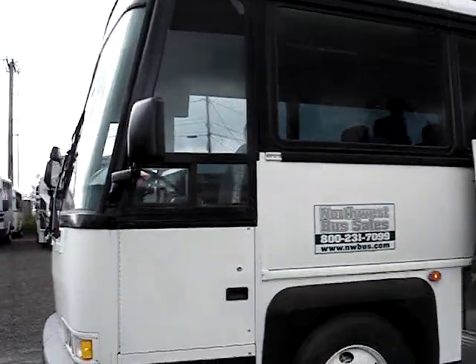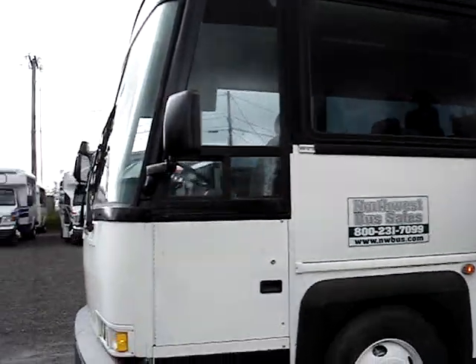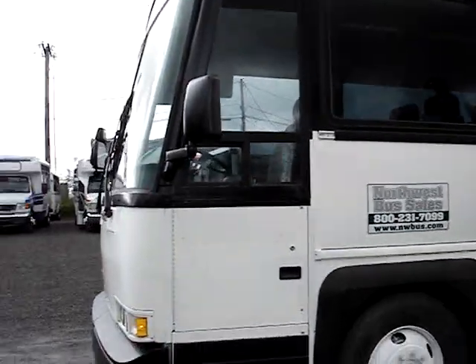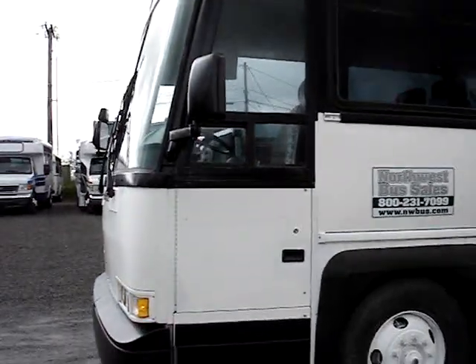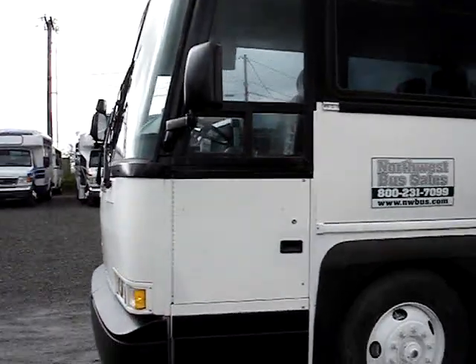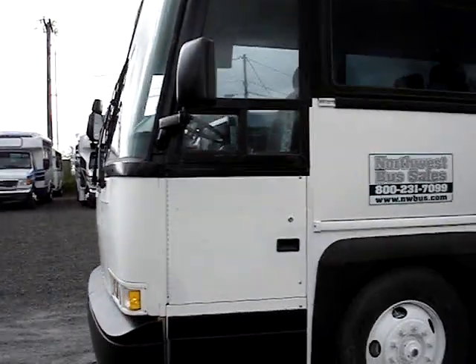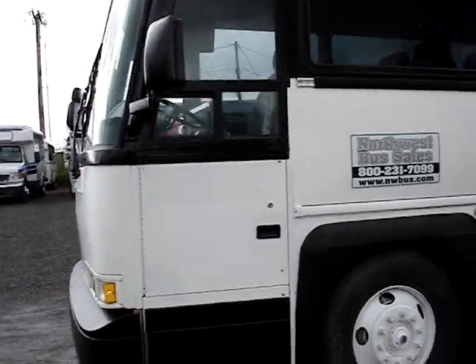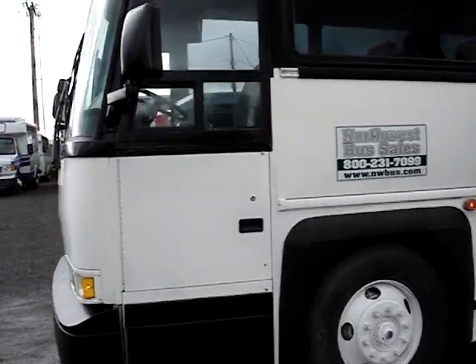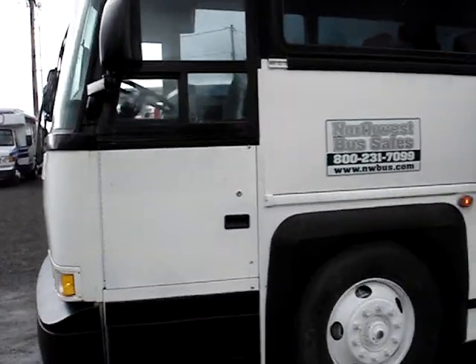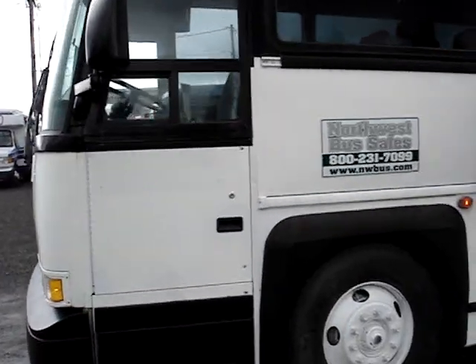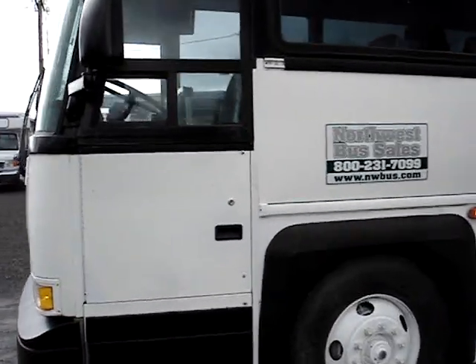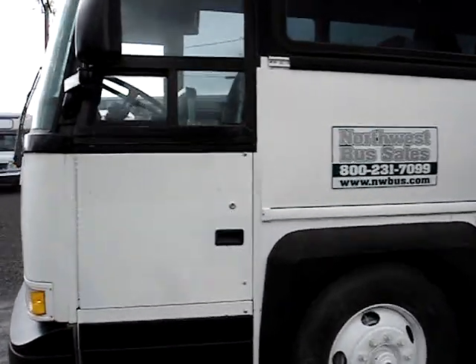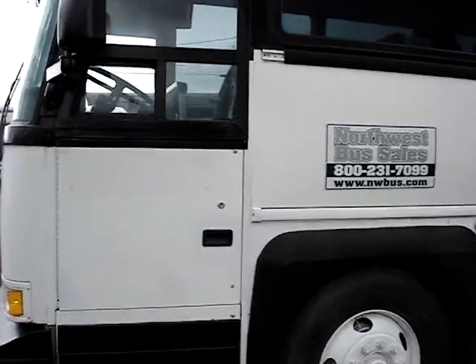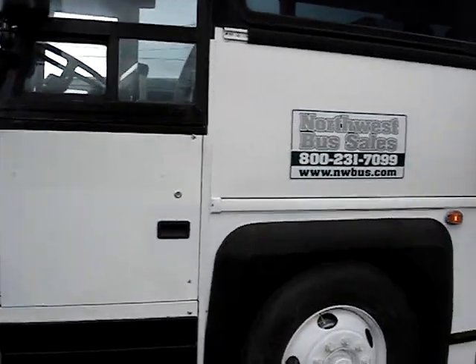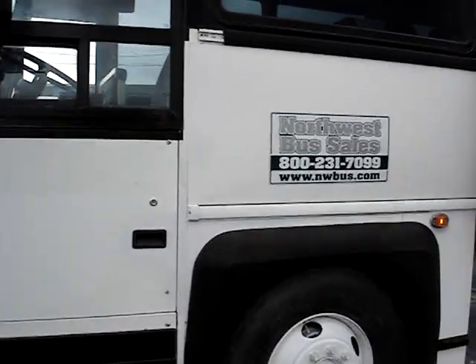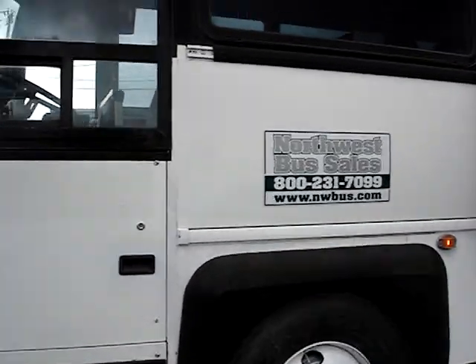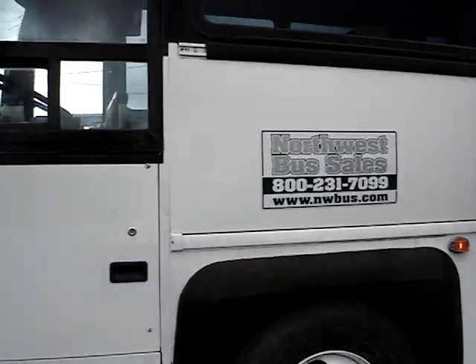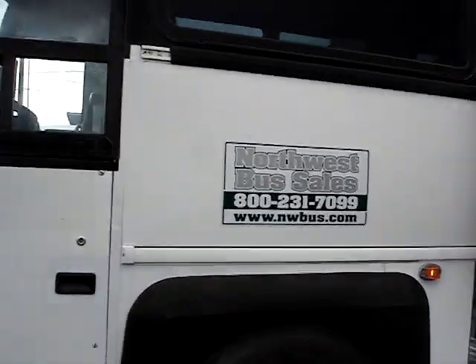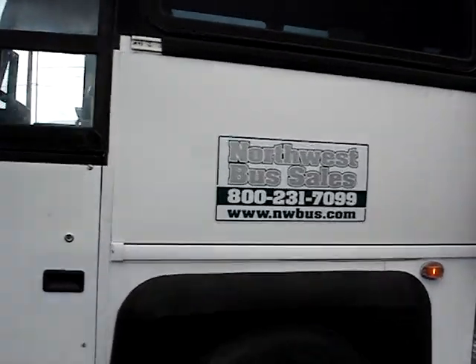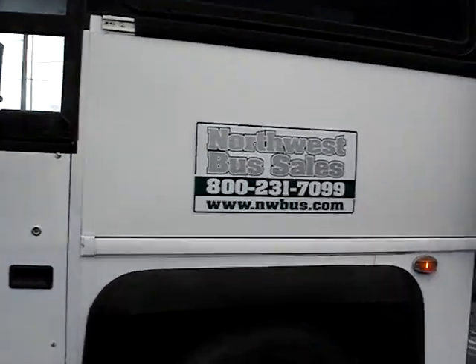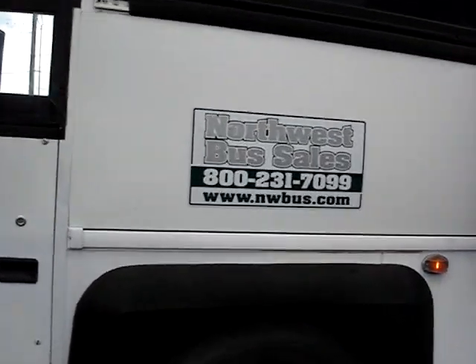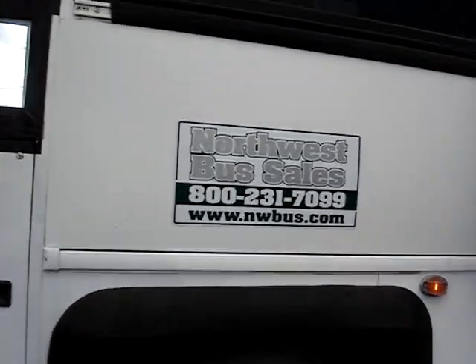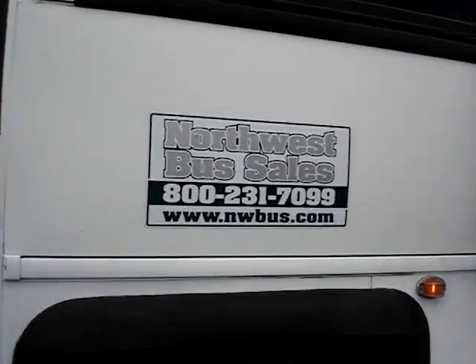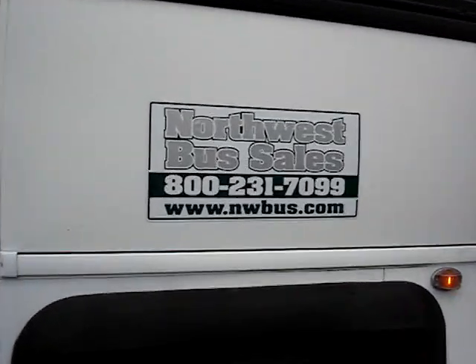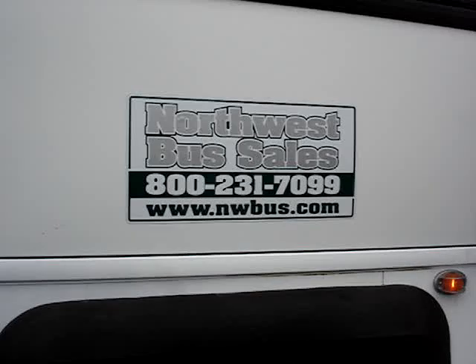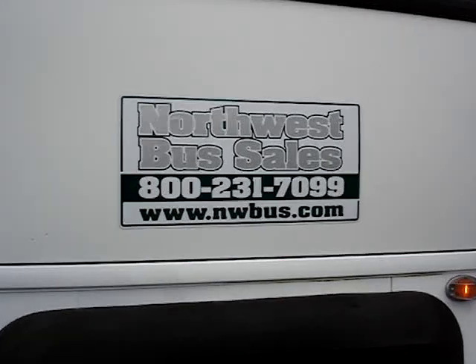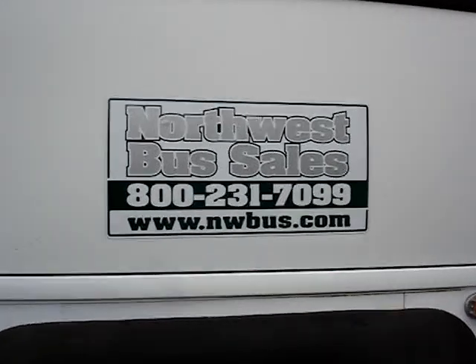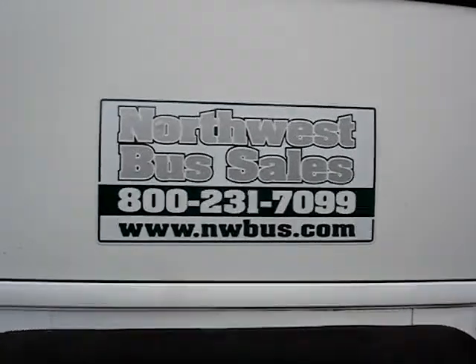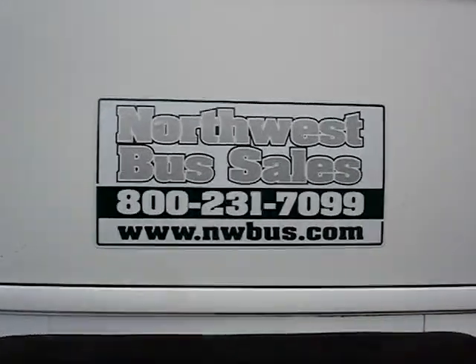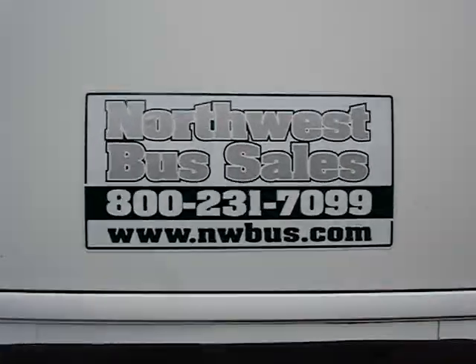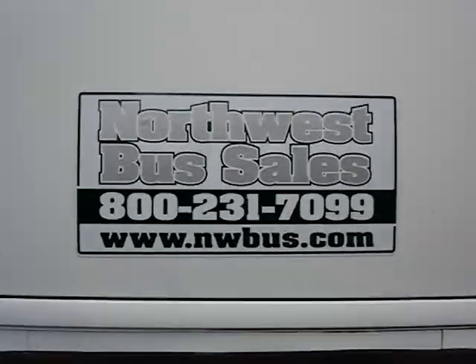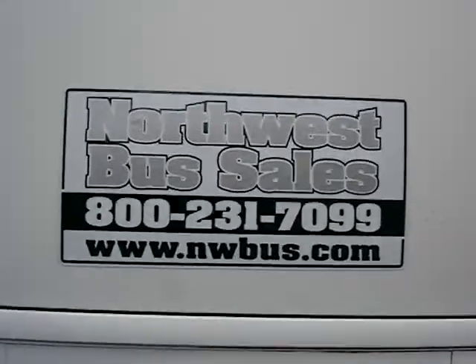Thank you very much for watching our video. Be sure to stop by nwbus.com.